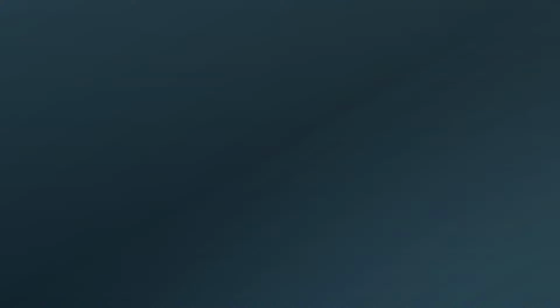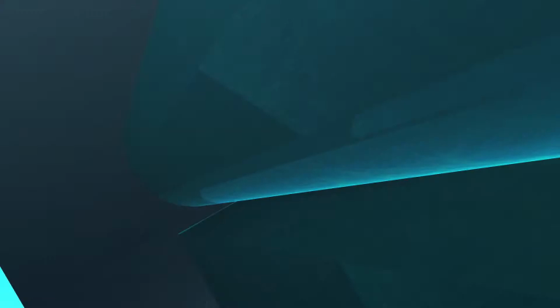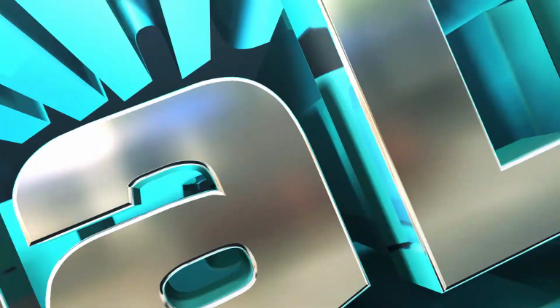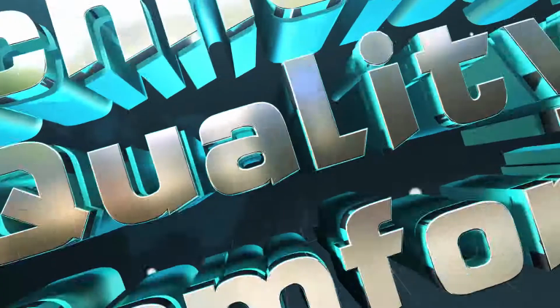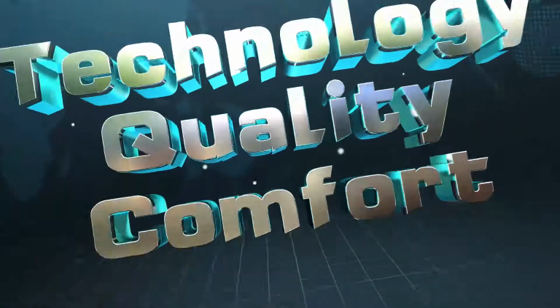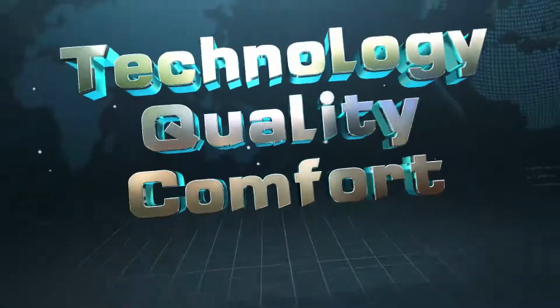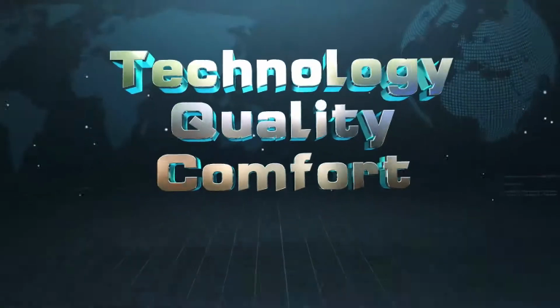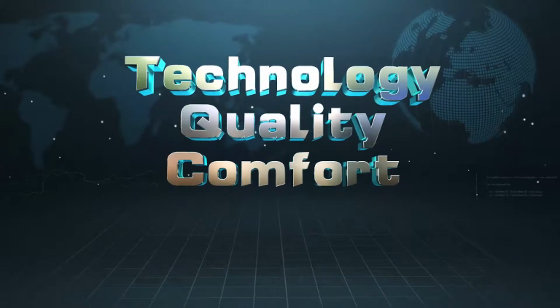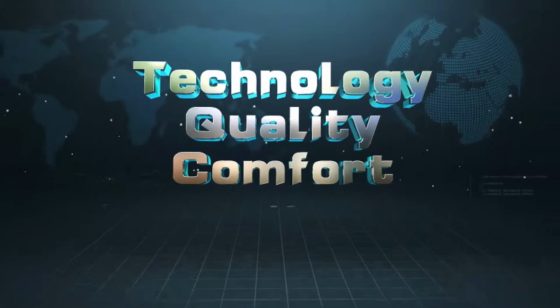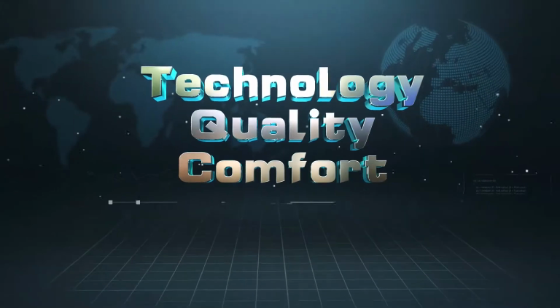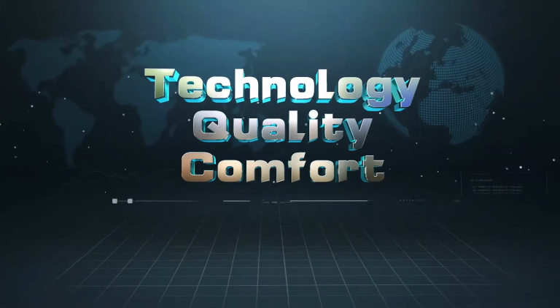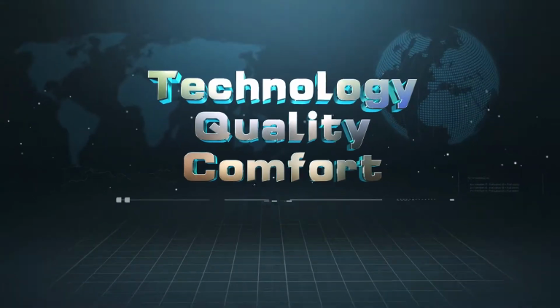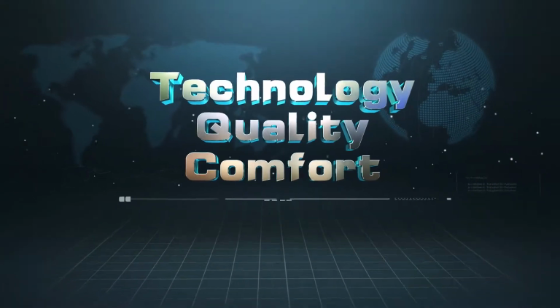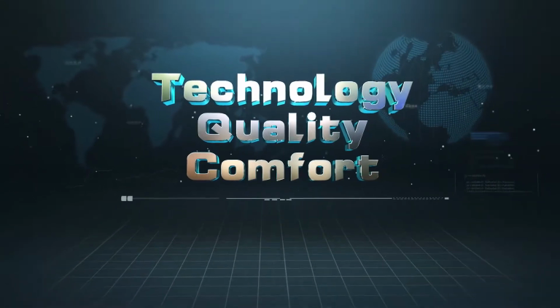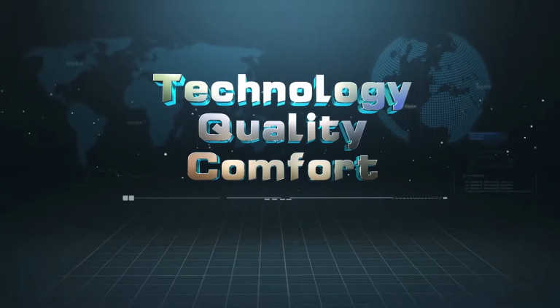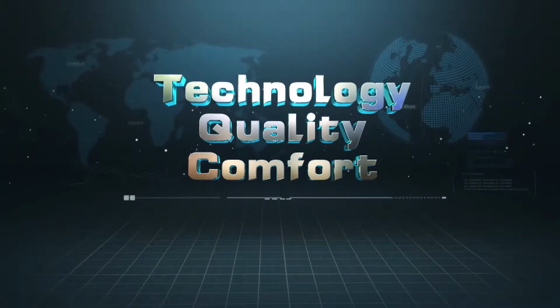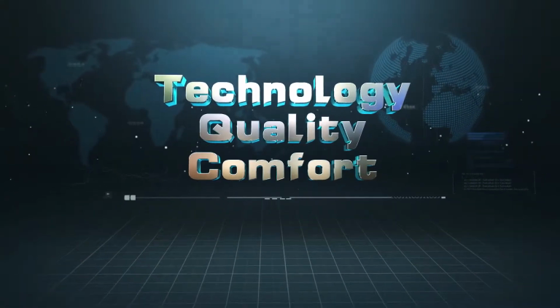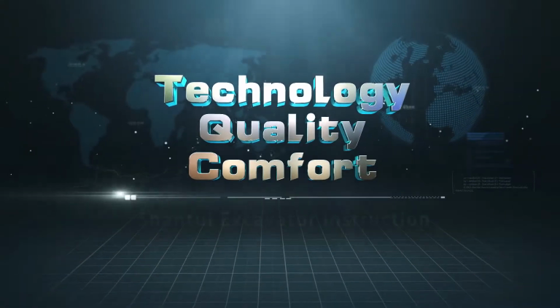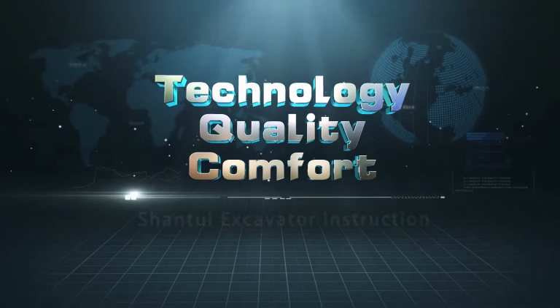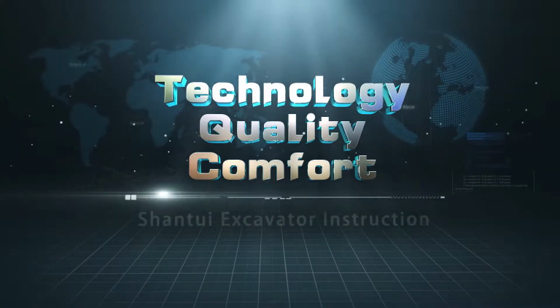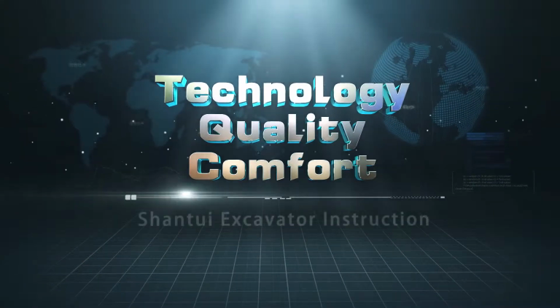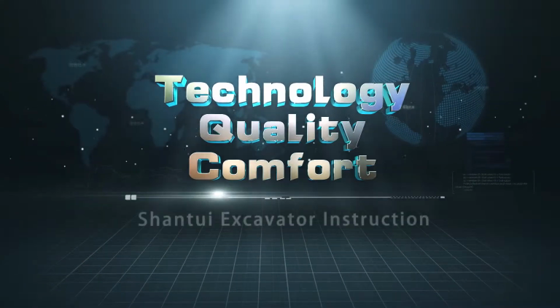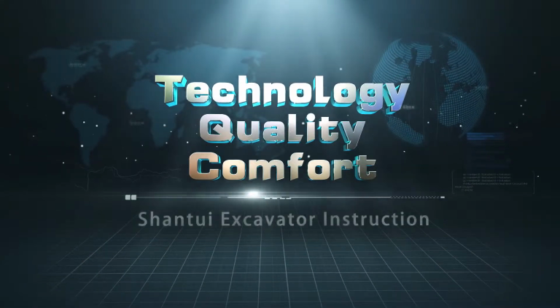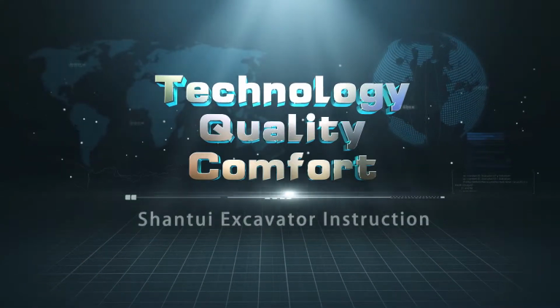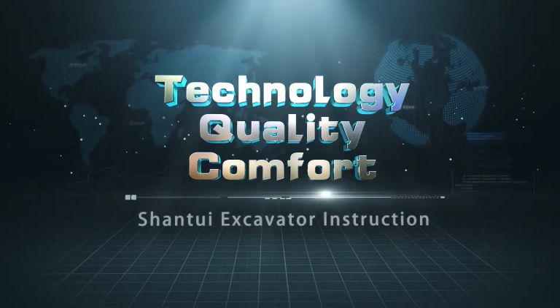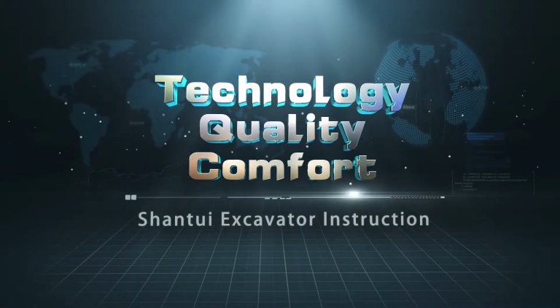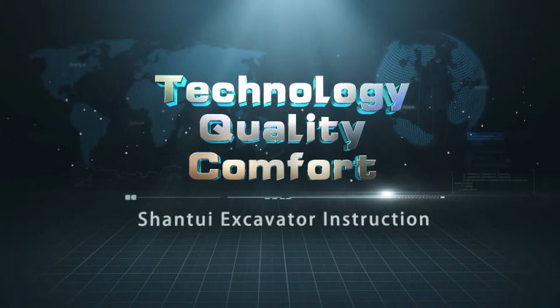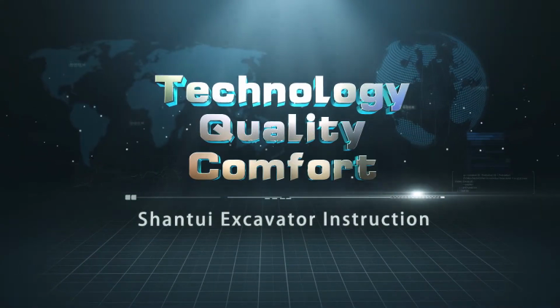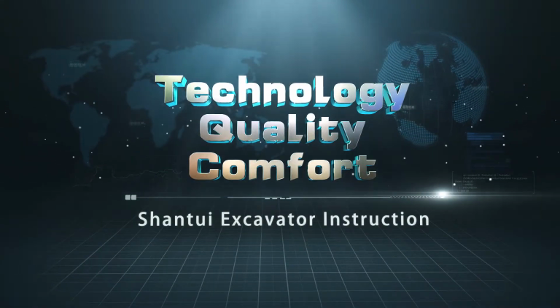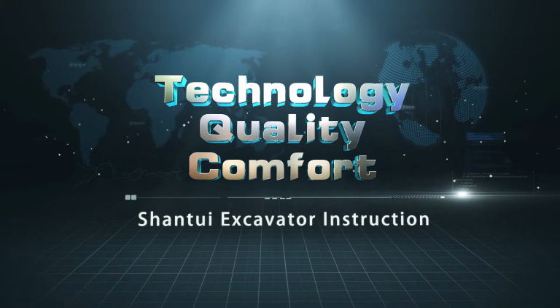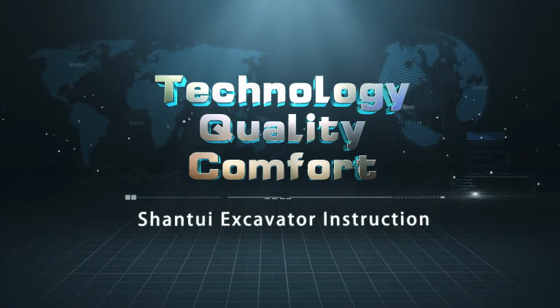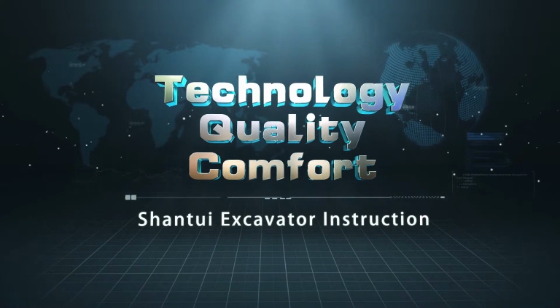Technology. Quality. Comfort. Shantwey Excavator Instruction.